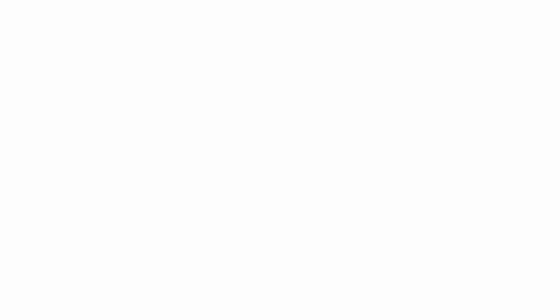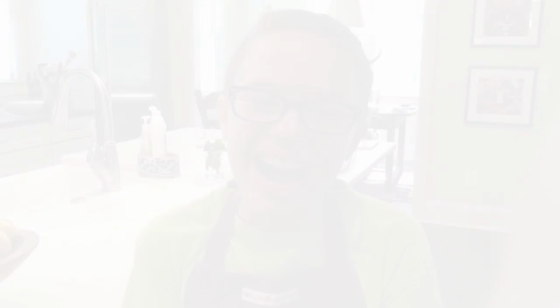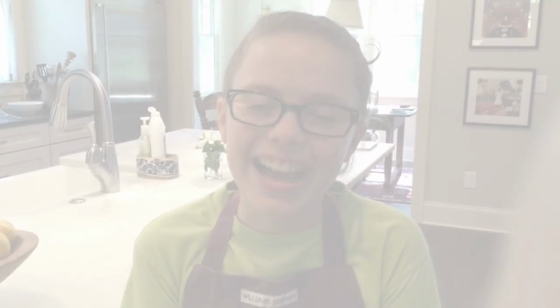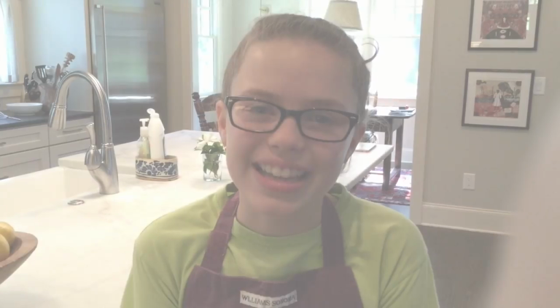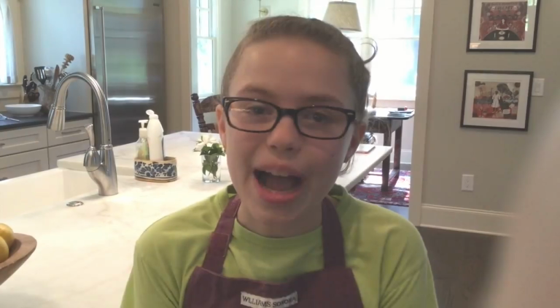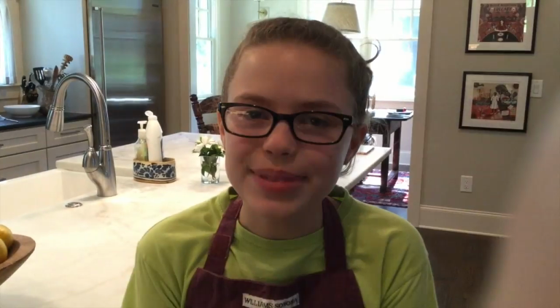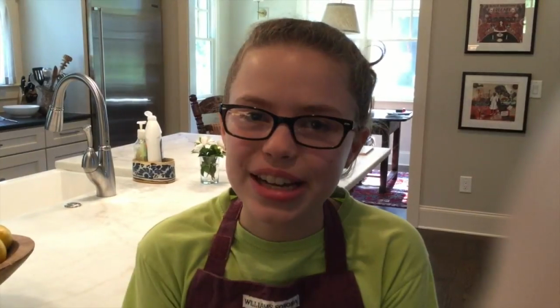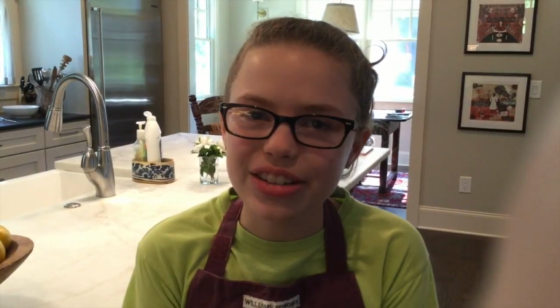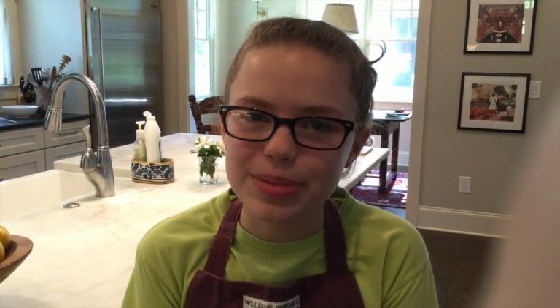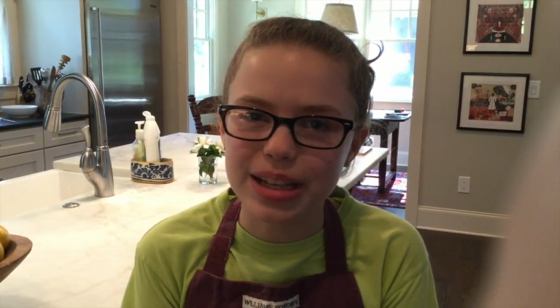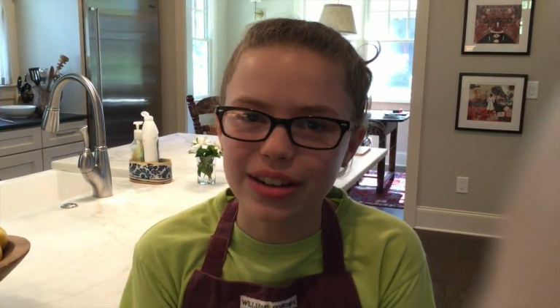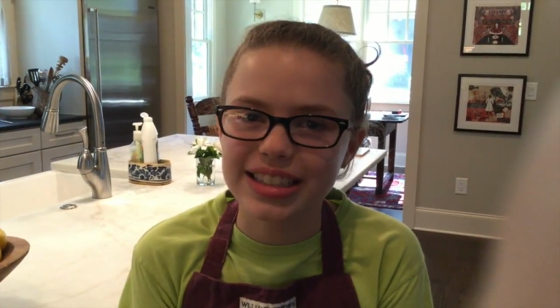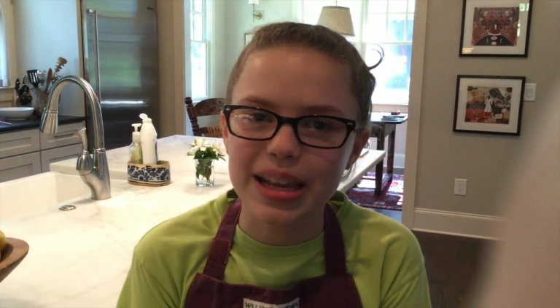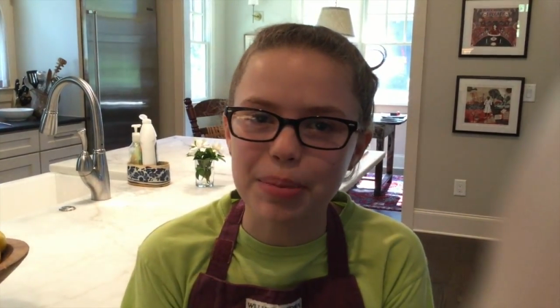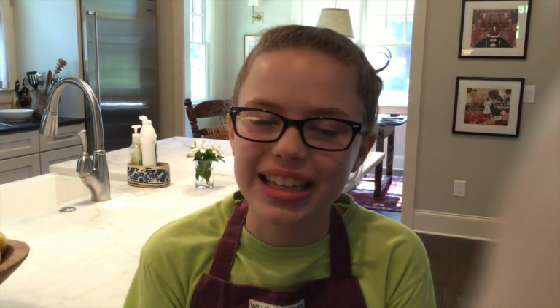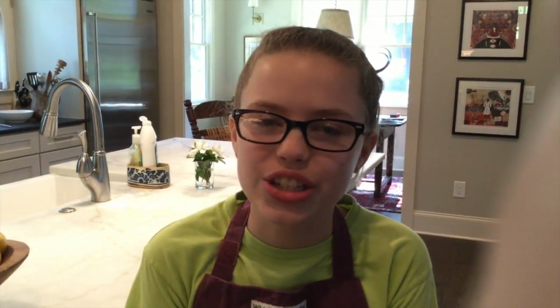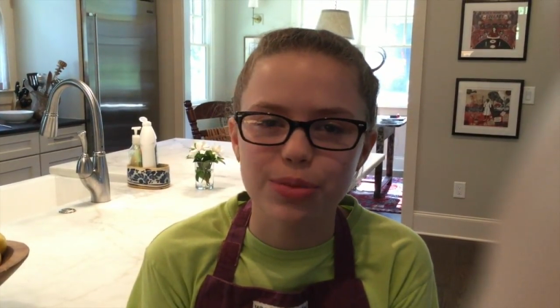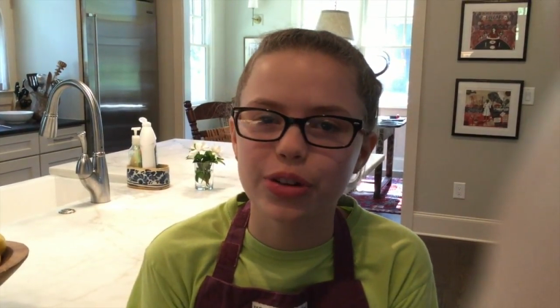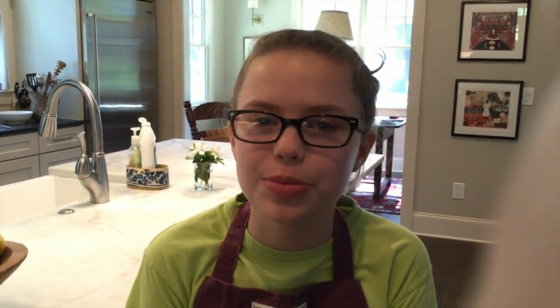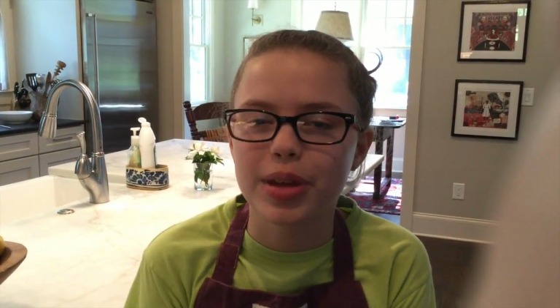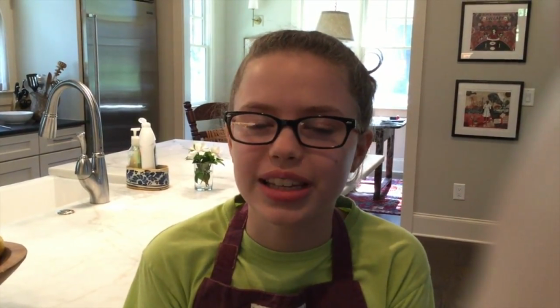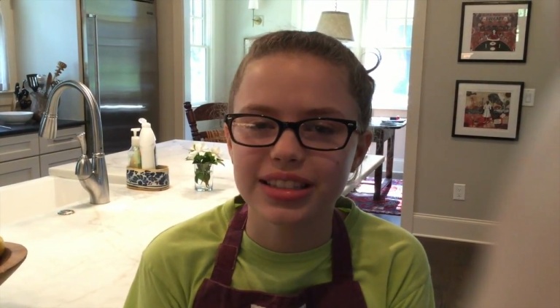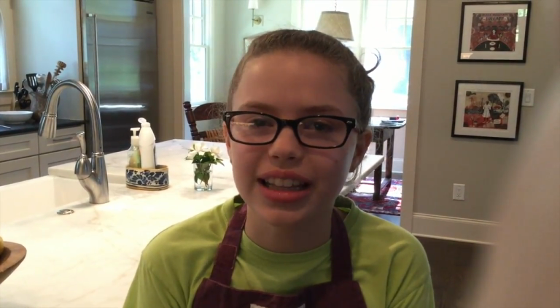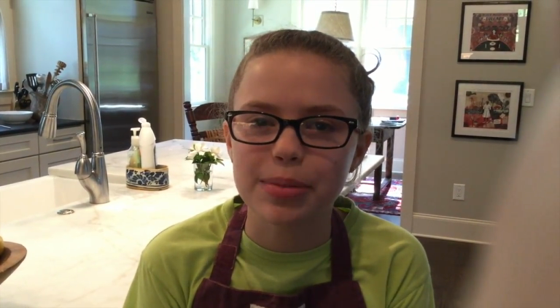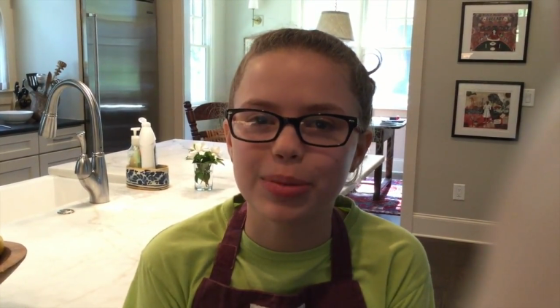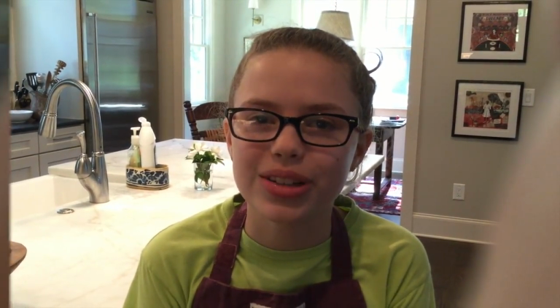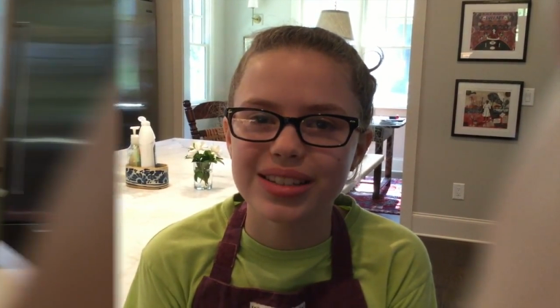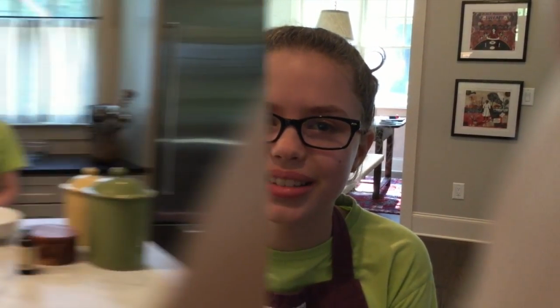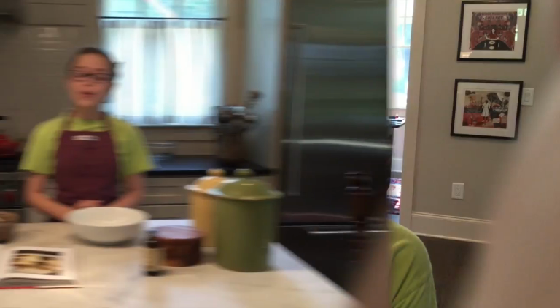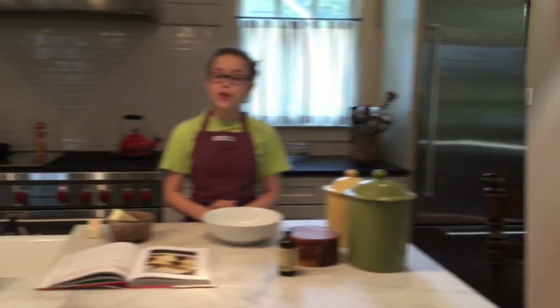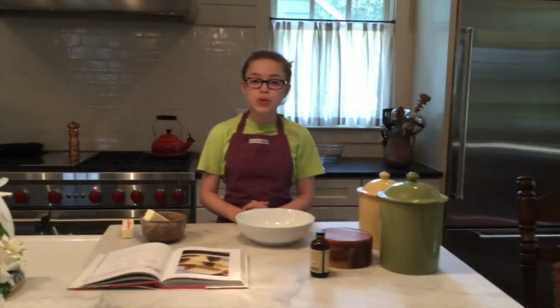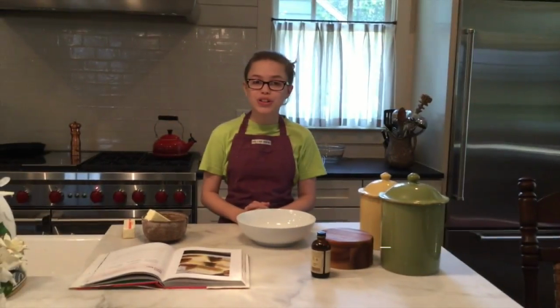Hi, I'm Carrie Crispino and today in my kitchen we're going to be making sunny lemon bars.